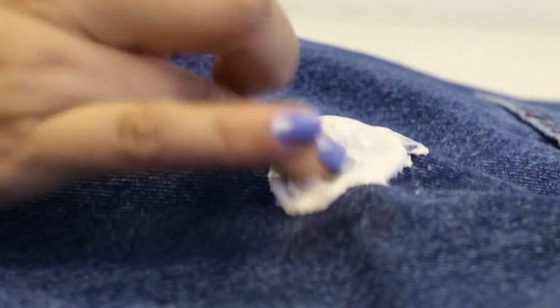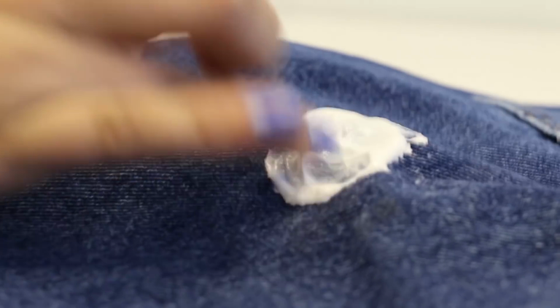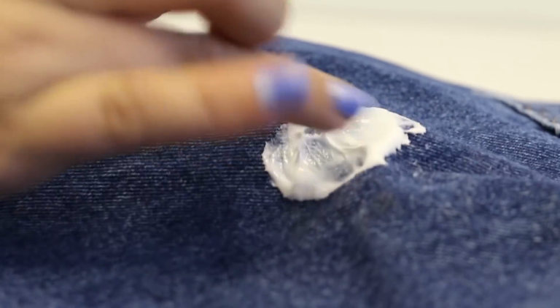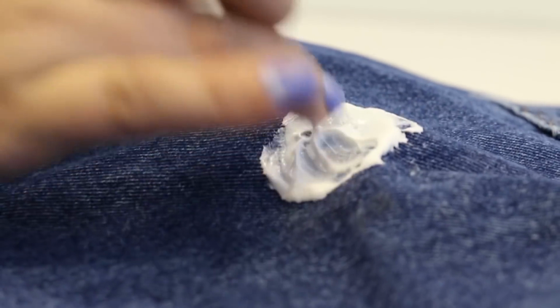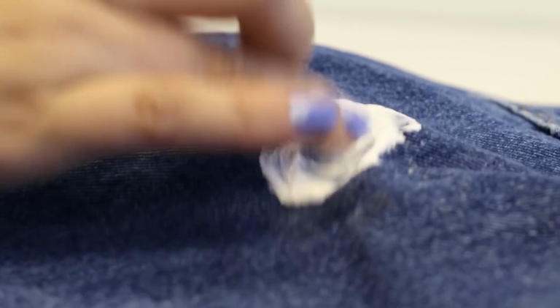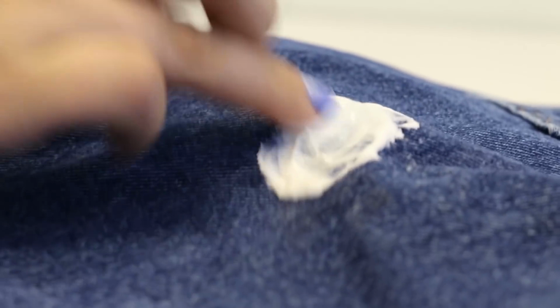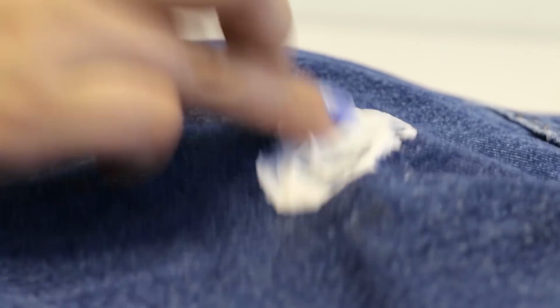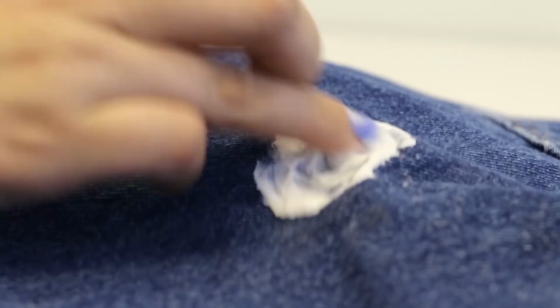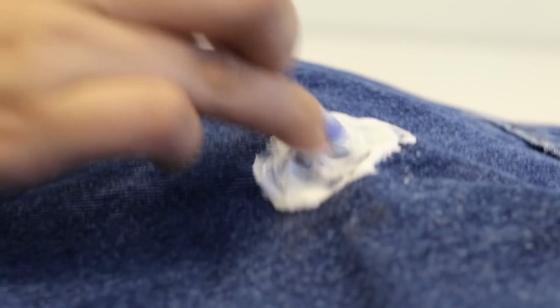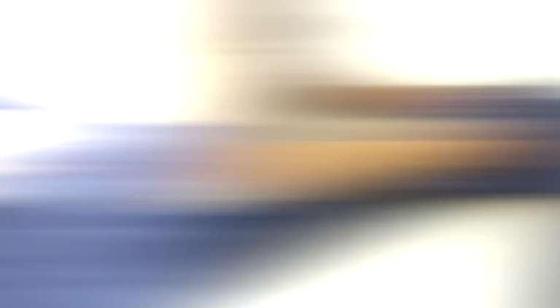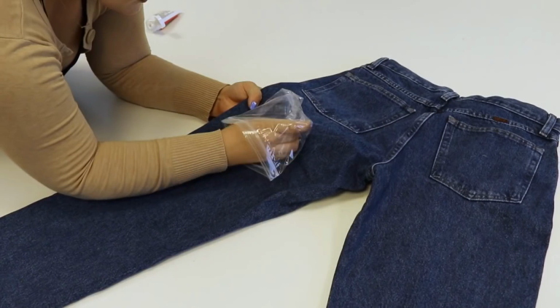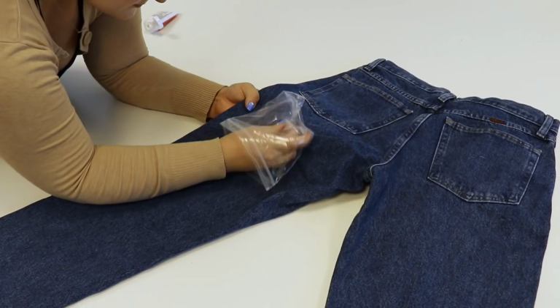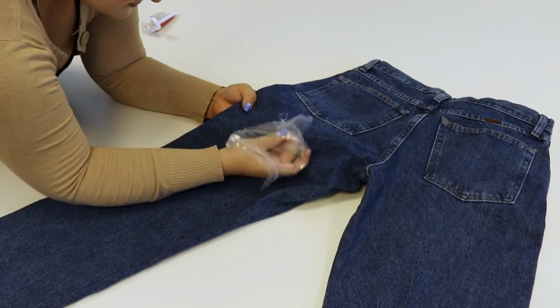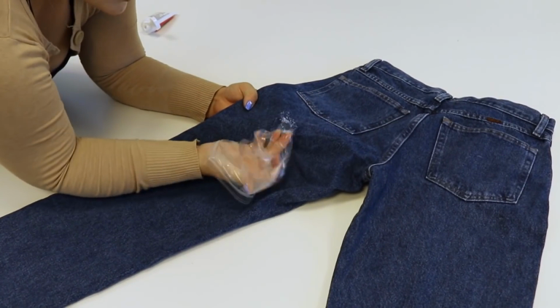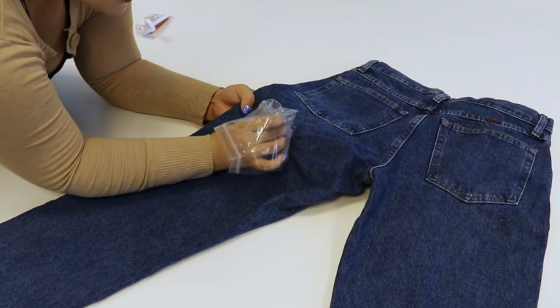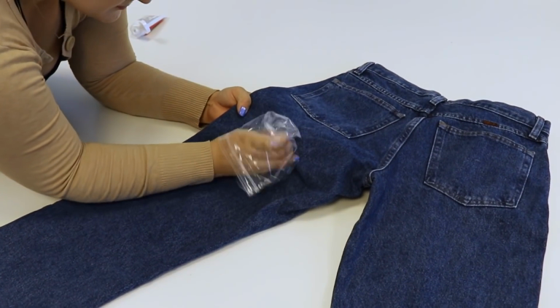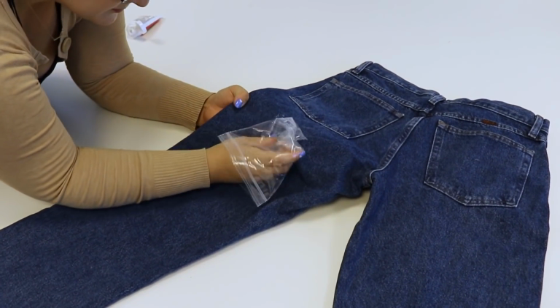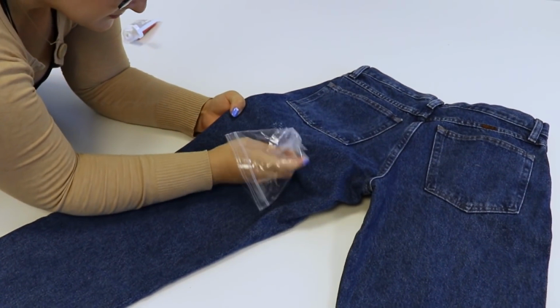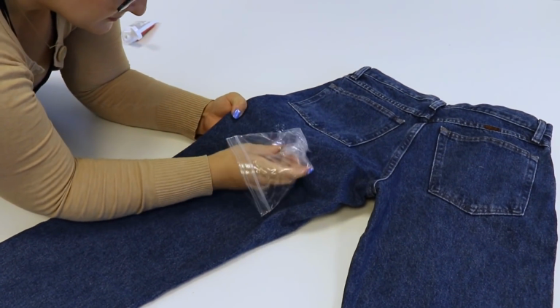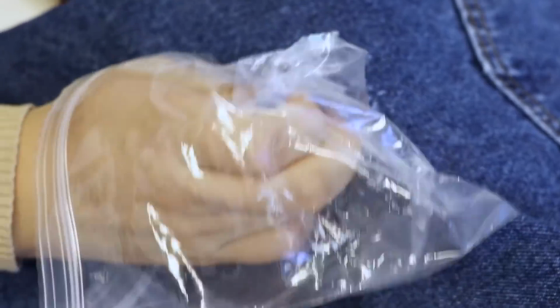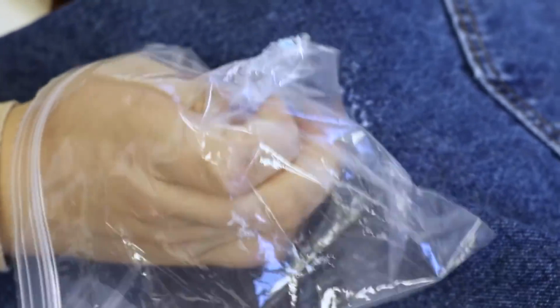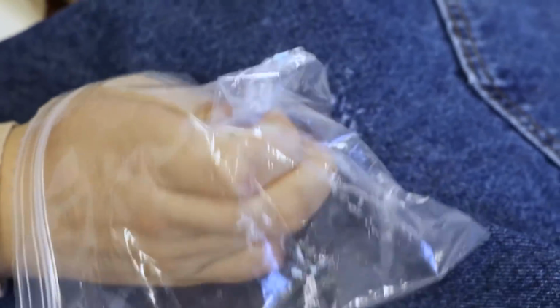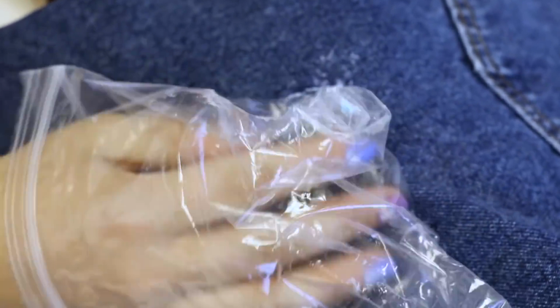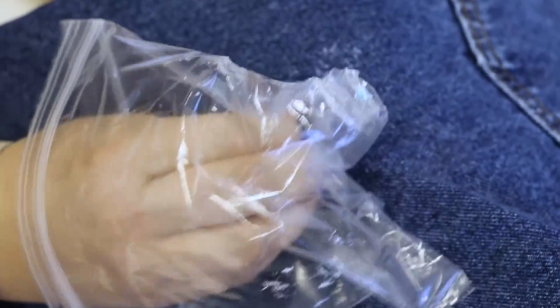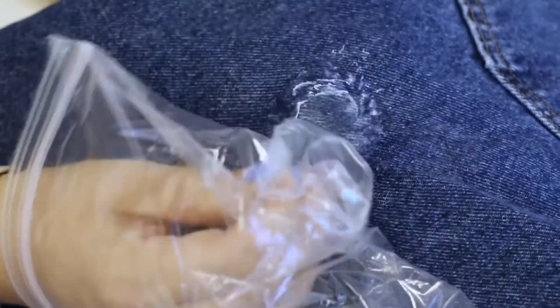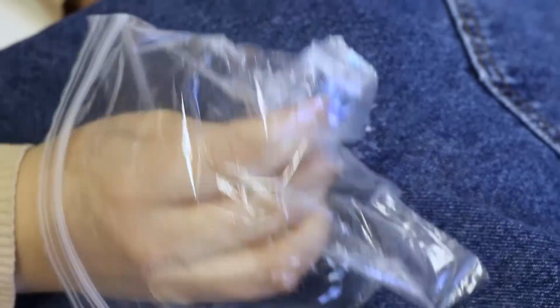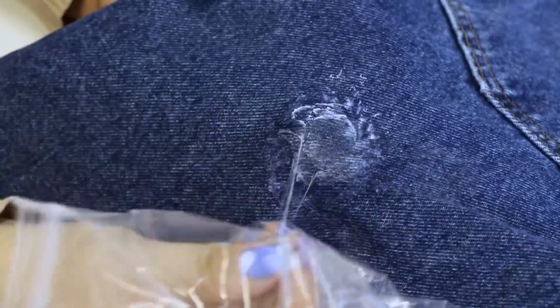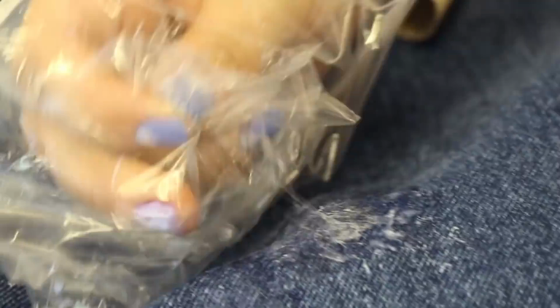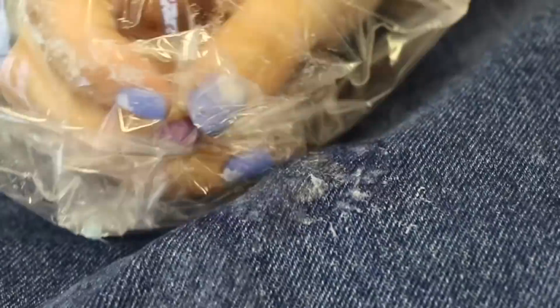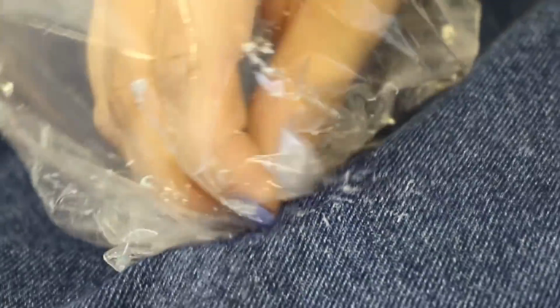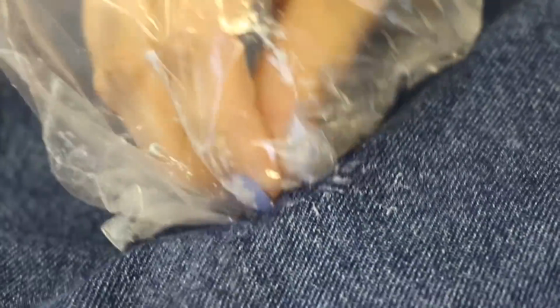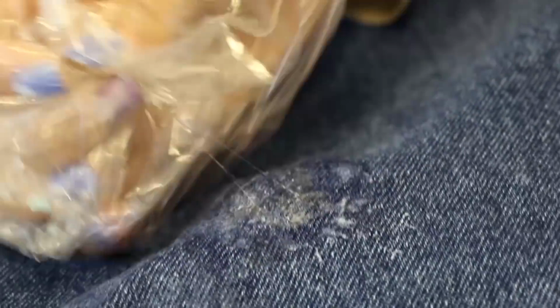Yes, really rub it in. Now, it sticks to plastic, which means you can pick off the remnants with the sandwich bag.